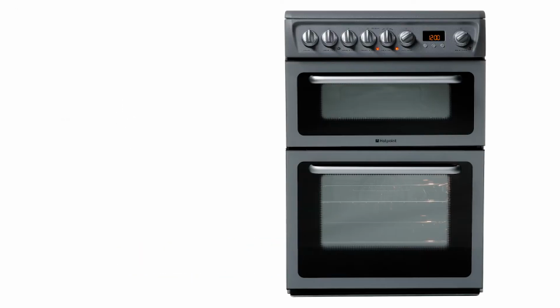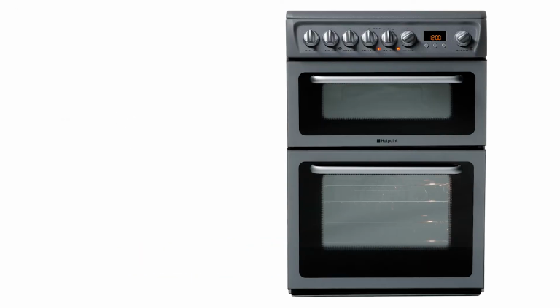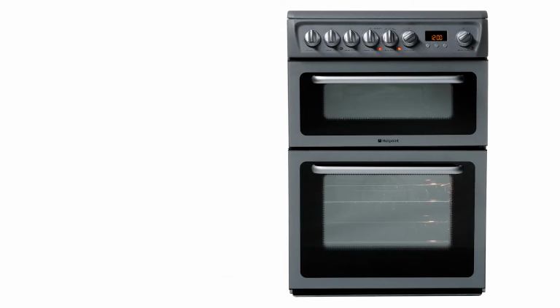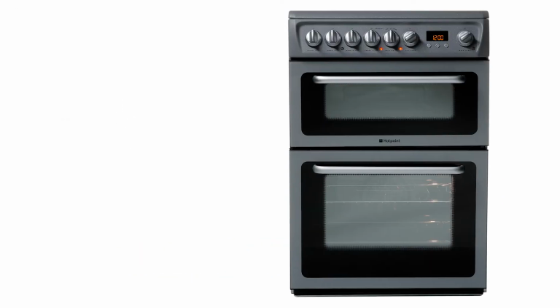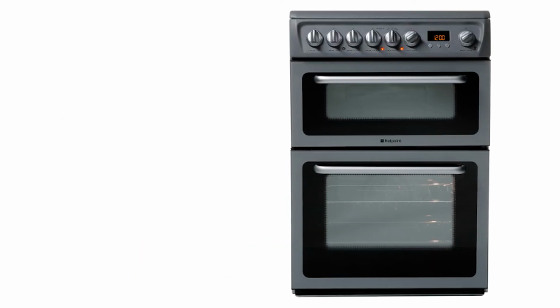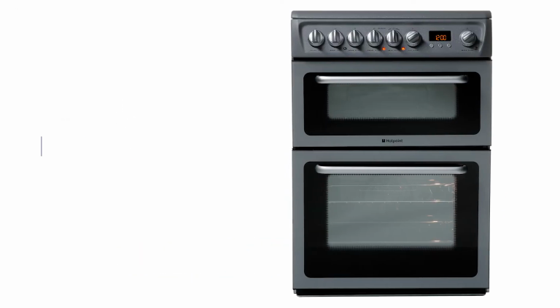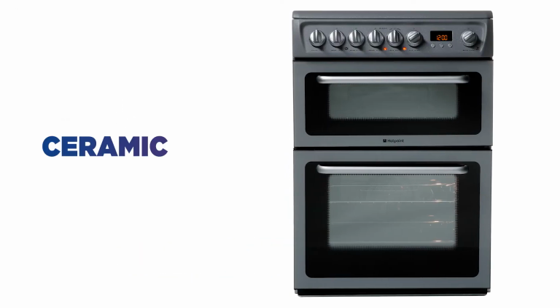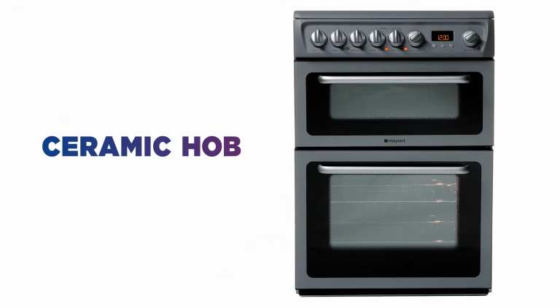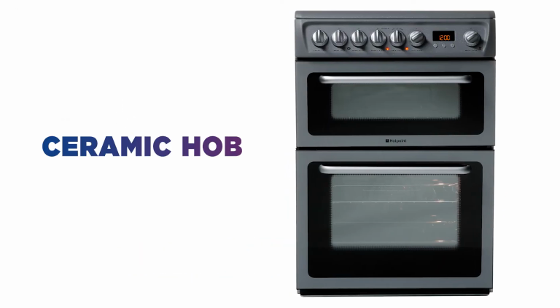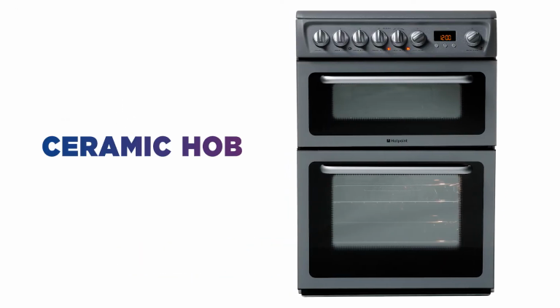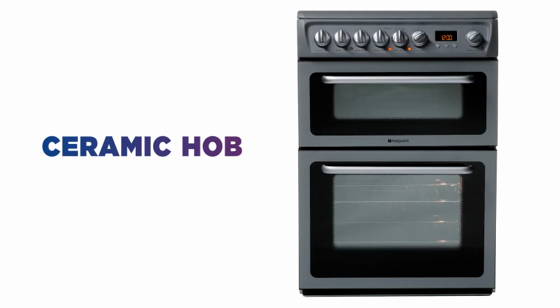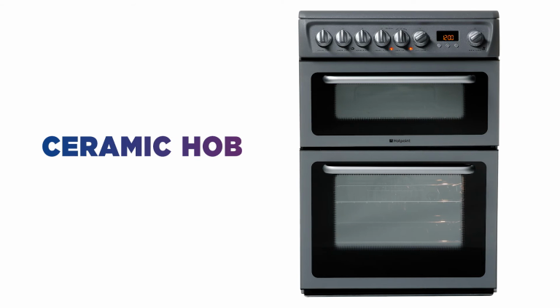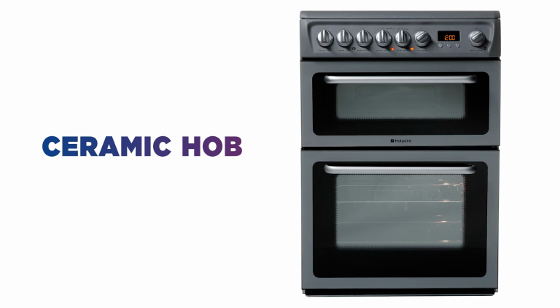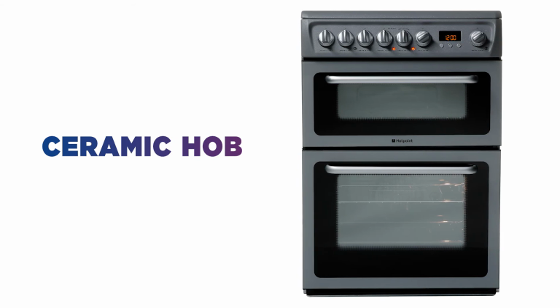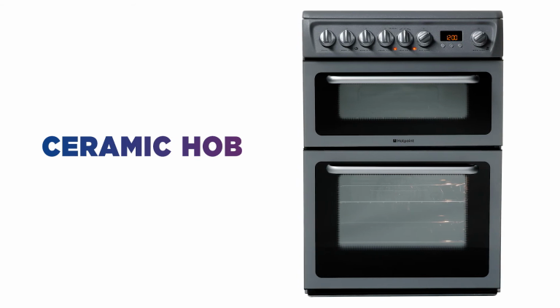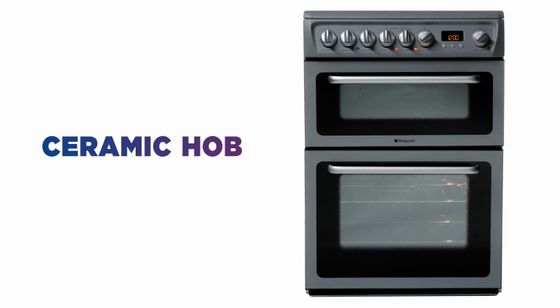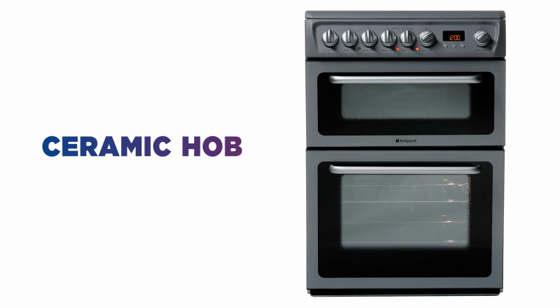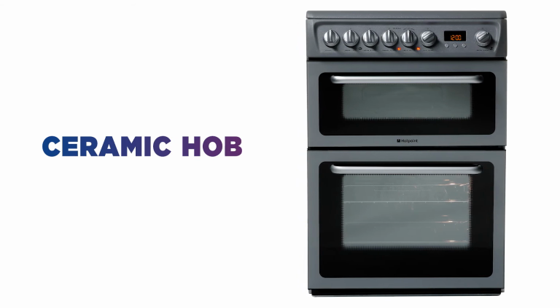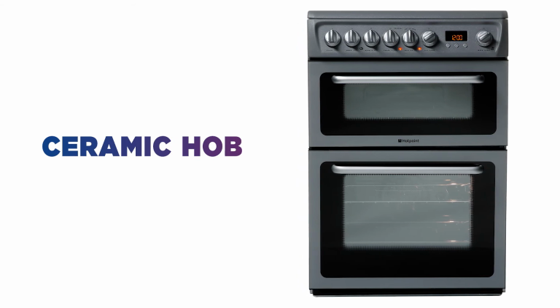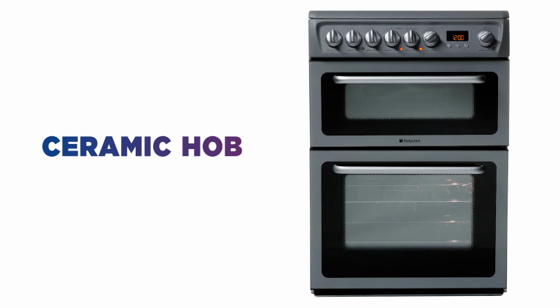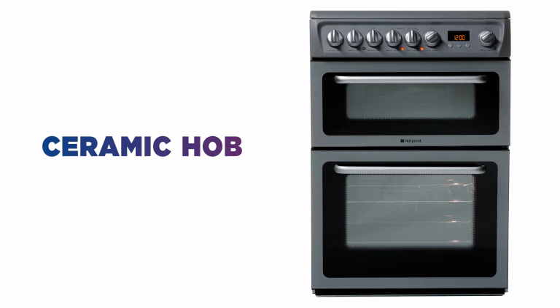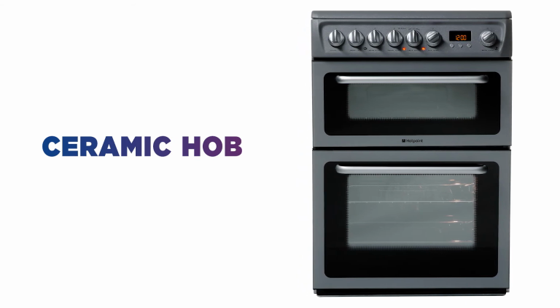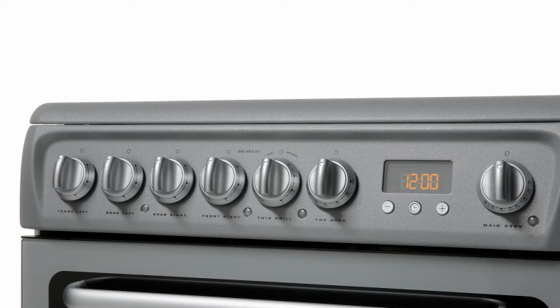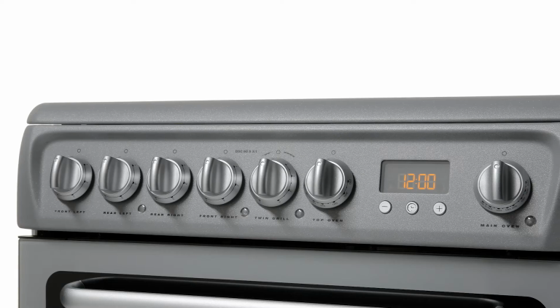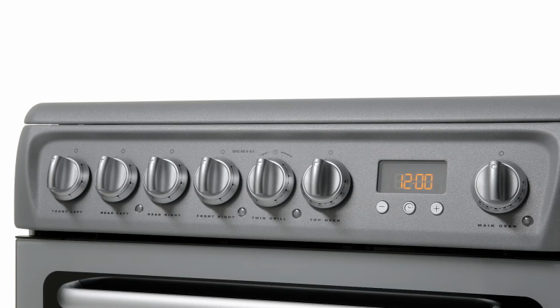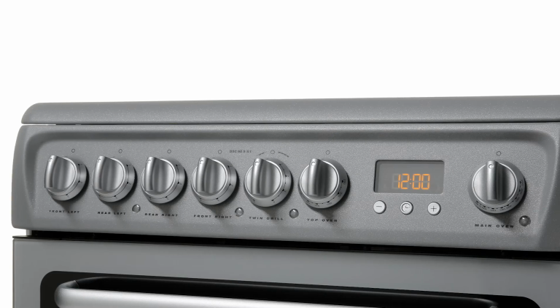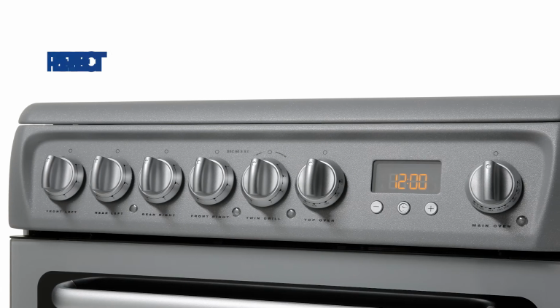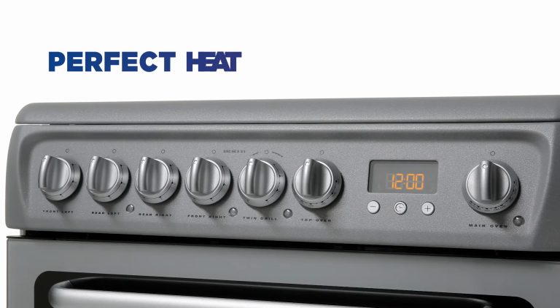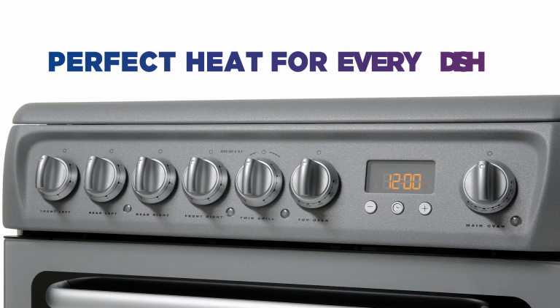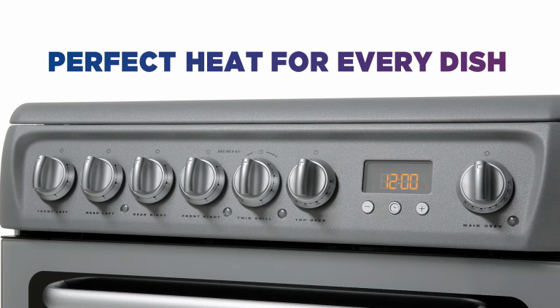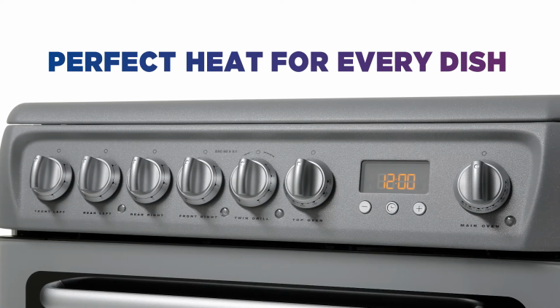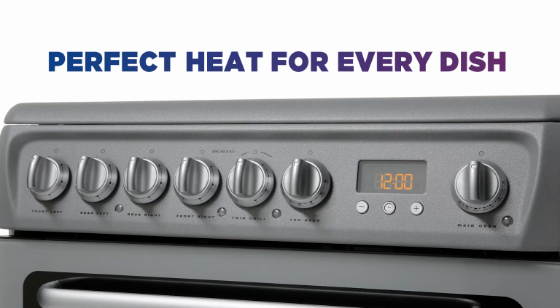It has a sleek and stylish ceramic hob with four different sized burners and a range of power levels, helping you get the perfect heat for every dish.